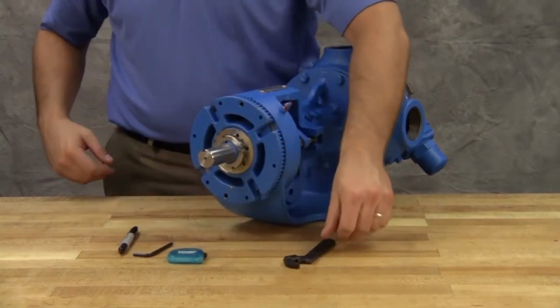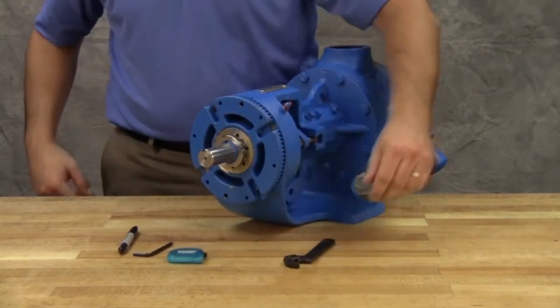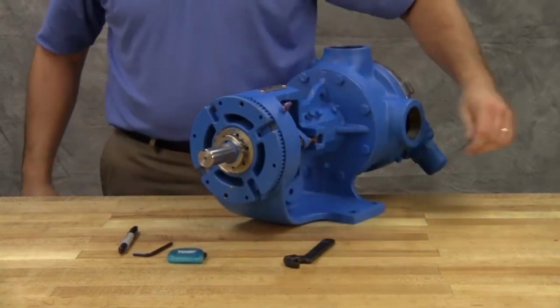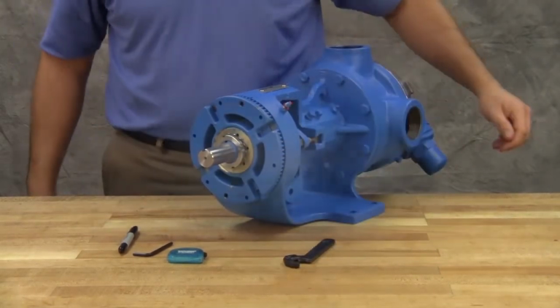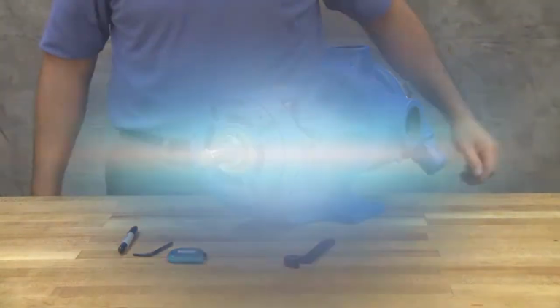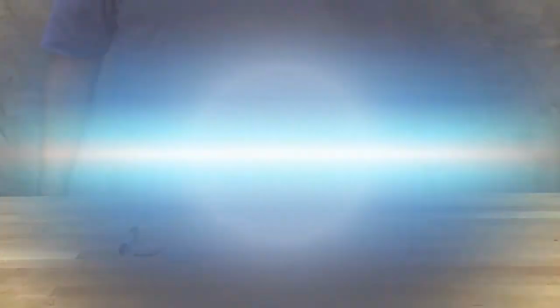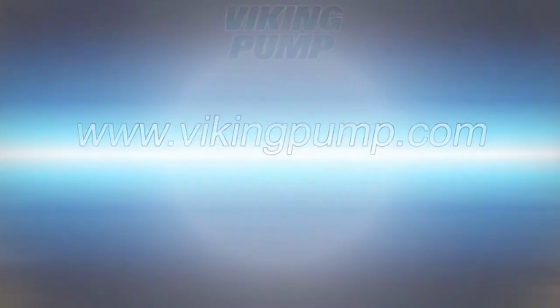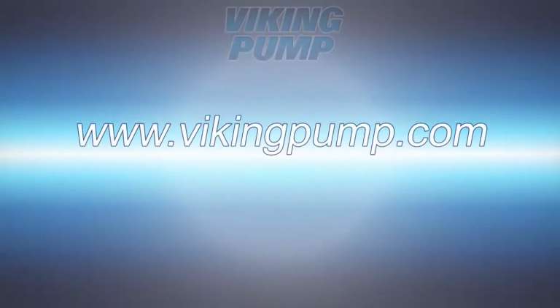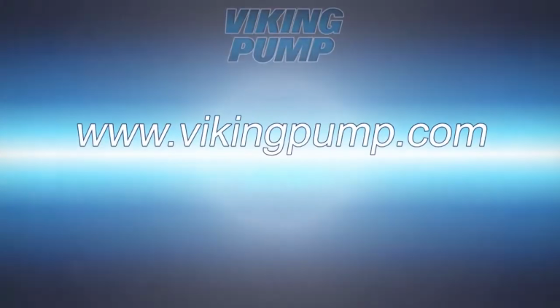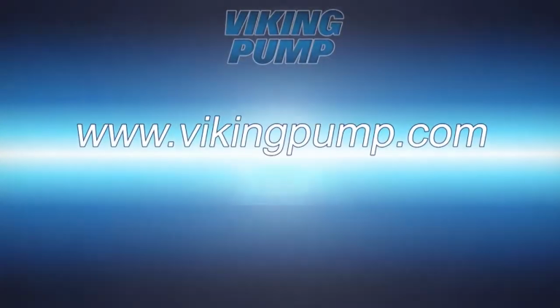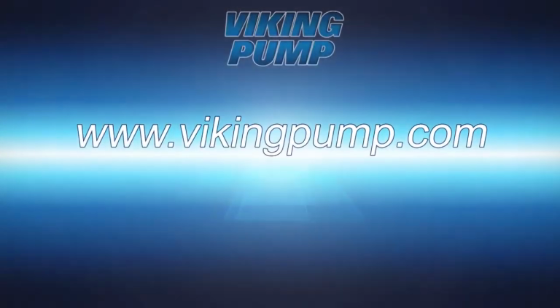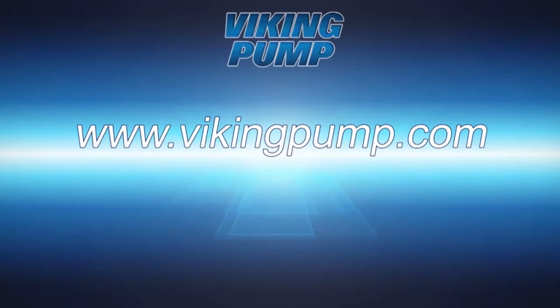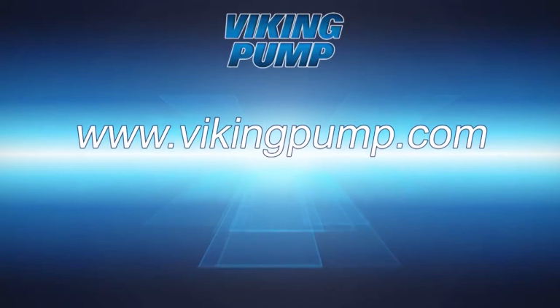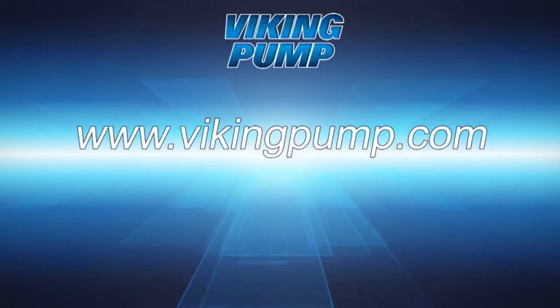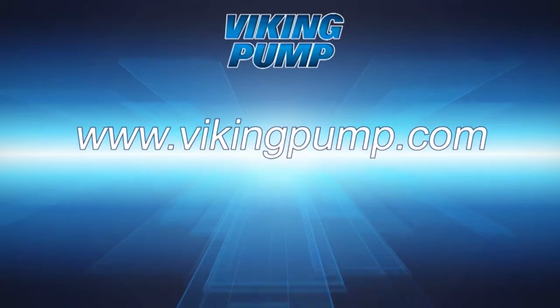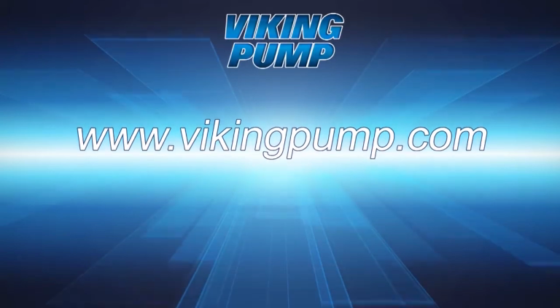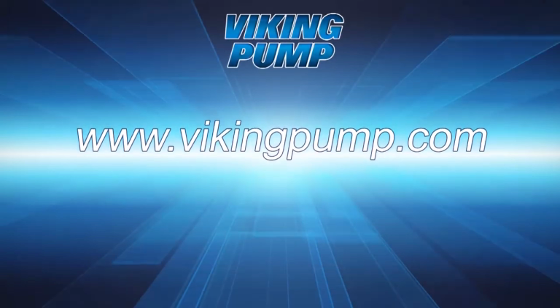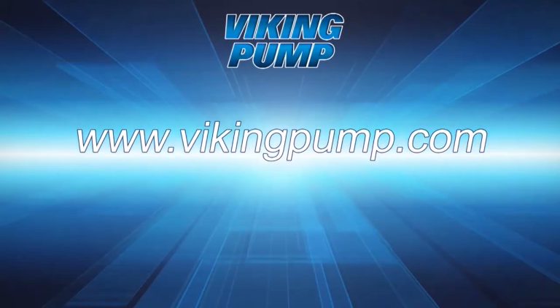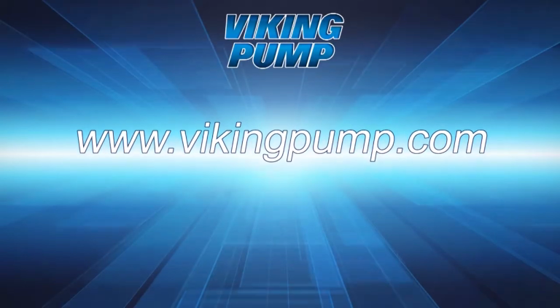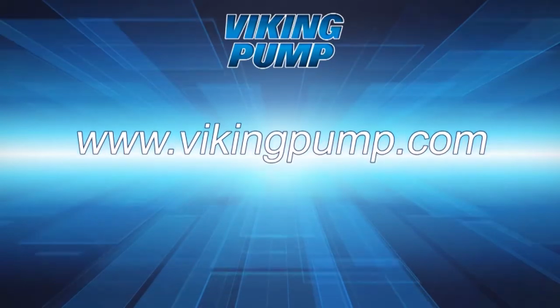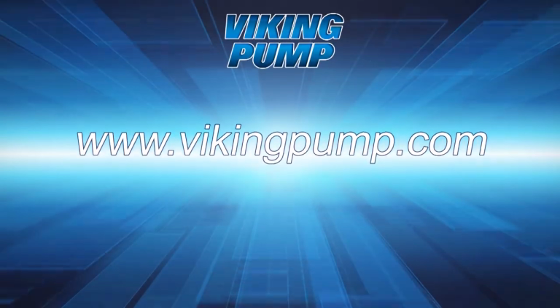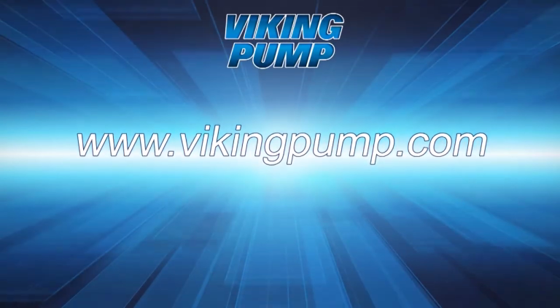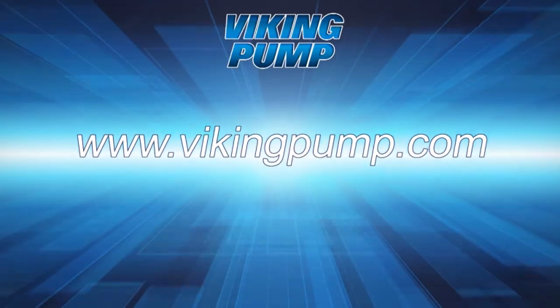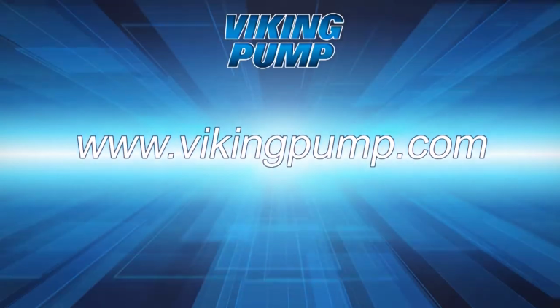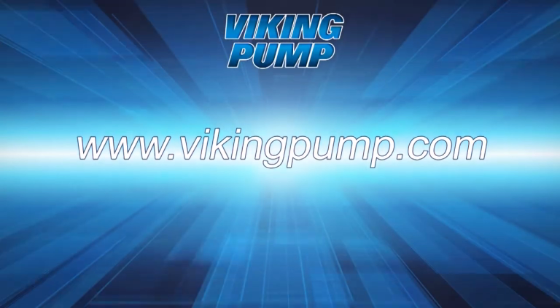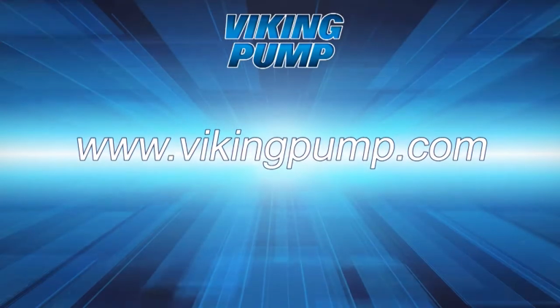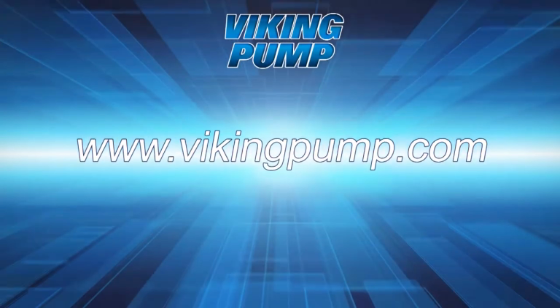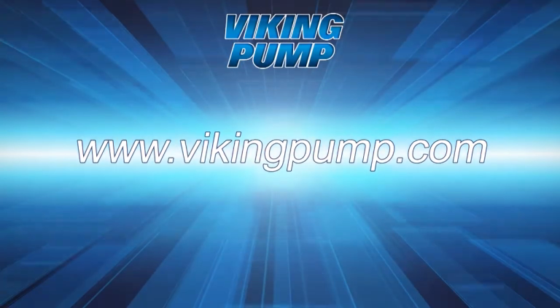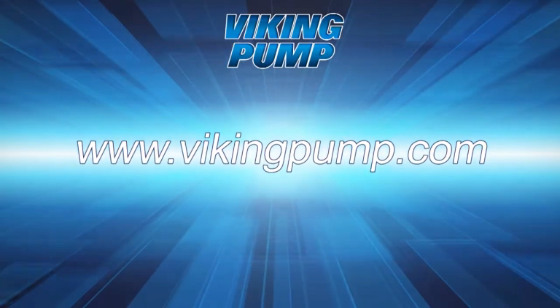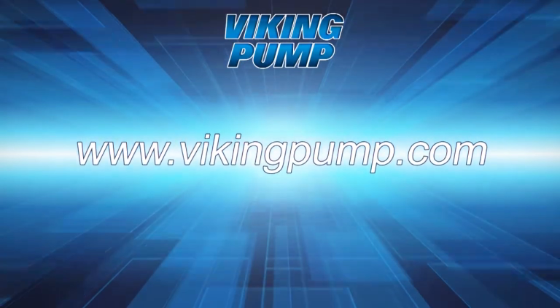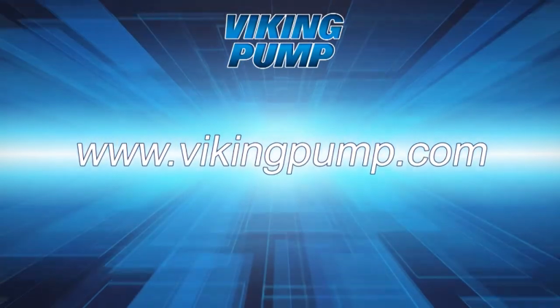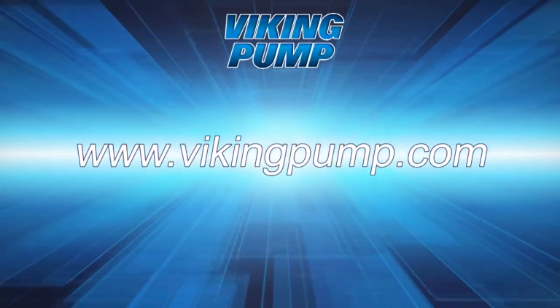For a complete repair, be sure to see our Universal Seal Series repair videos at VikingPump.com.